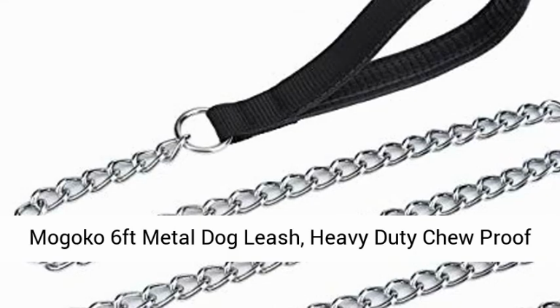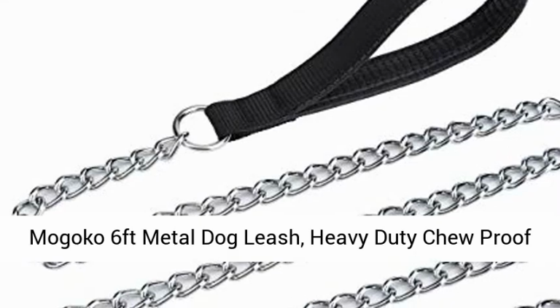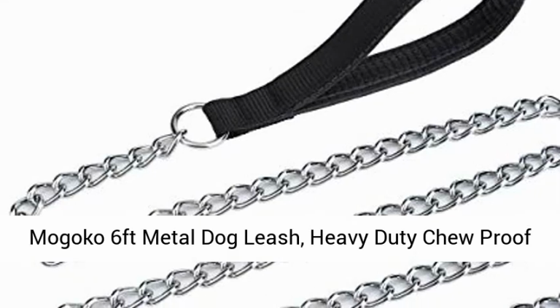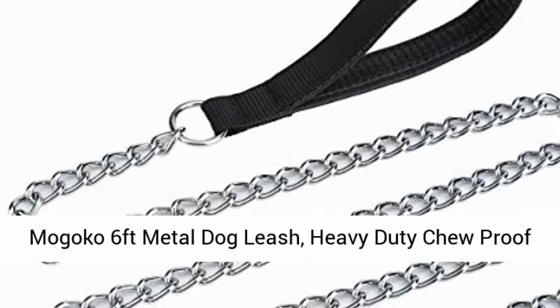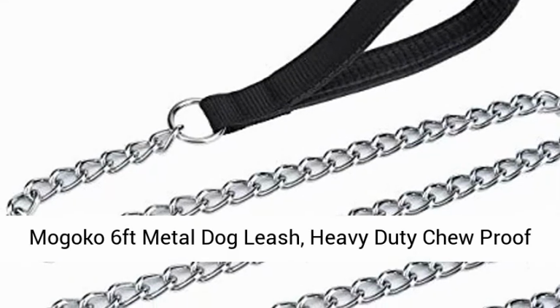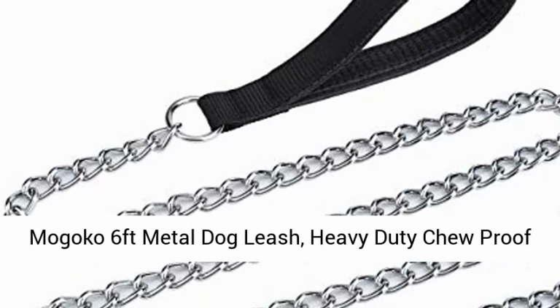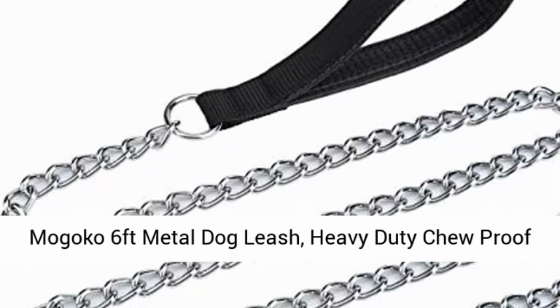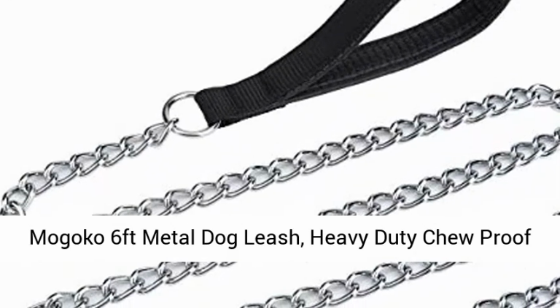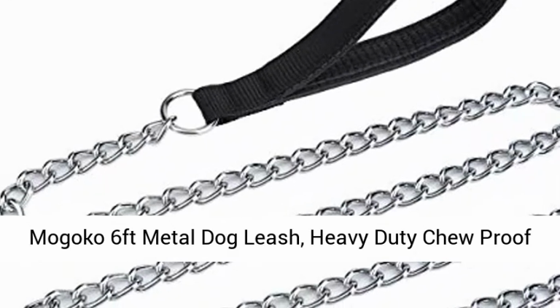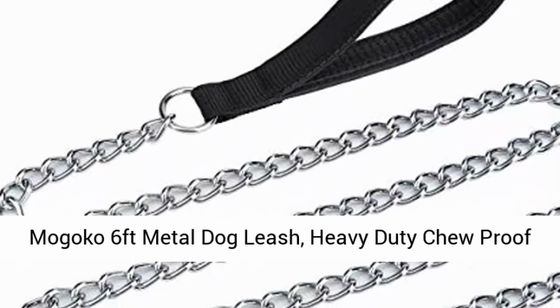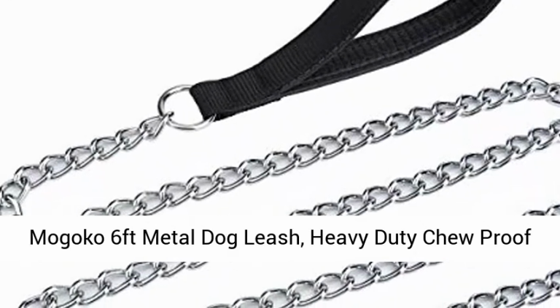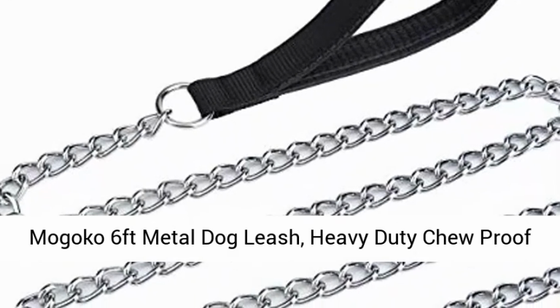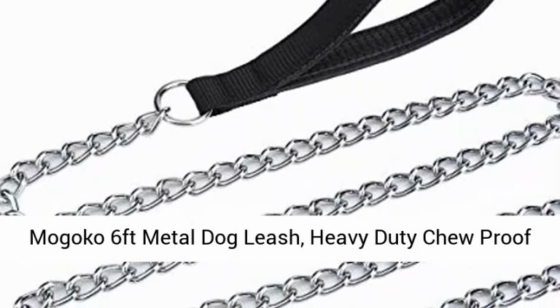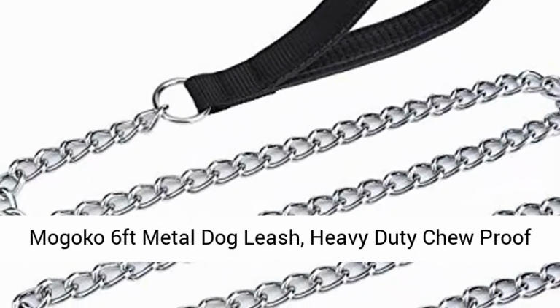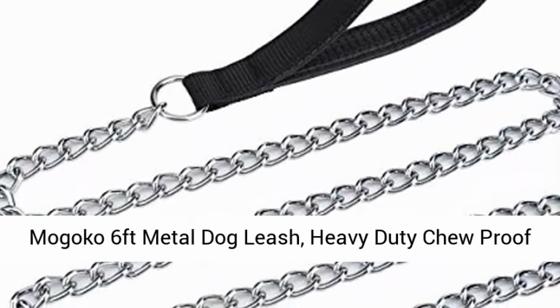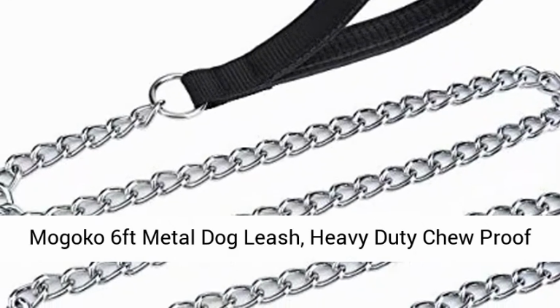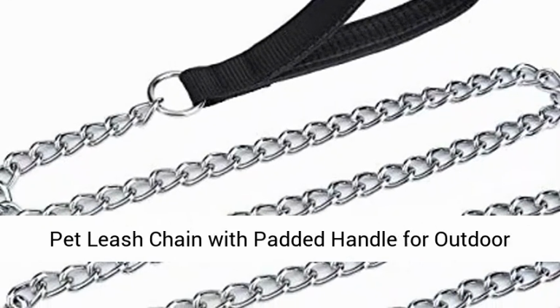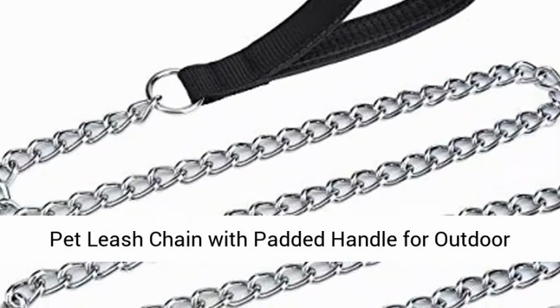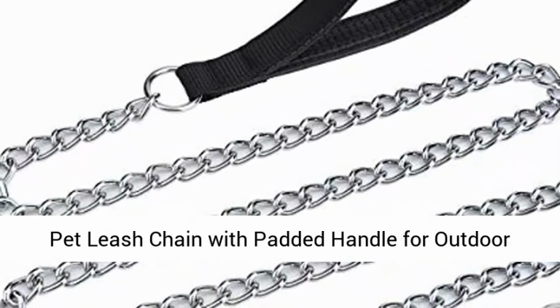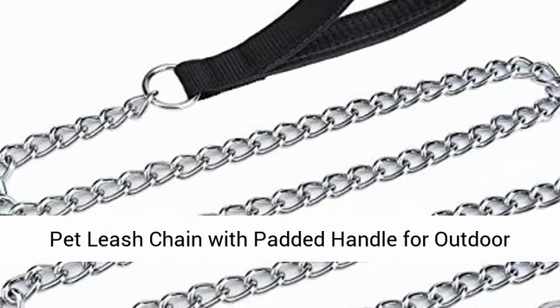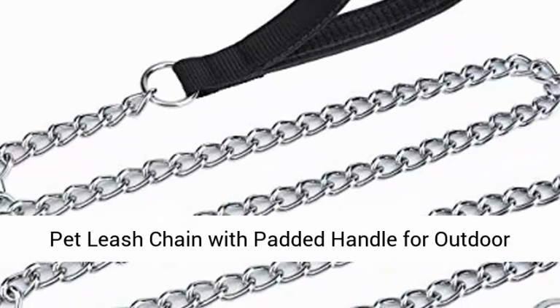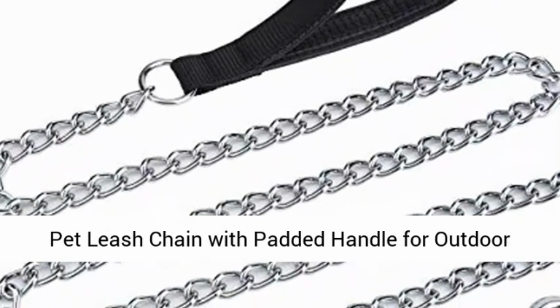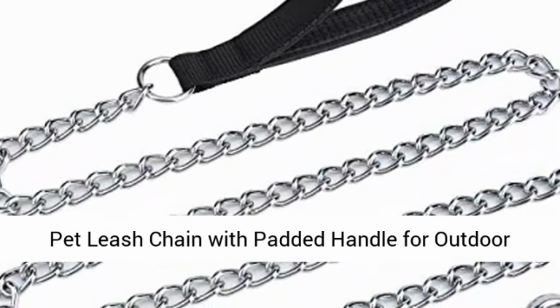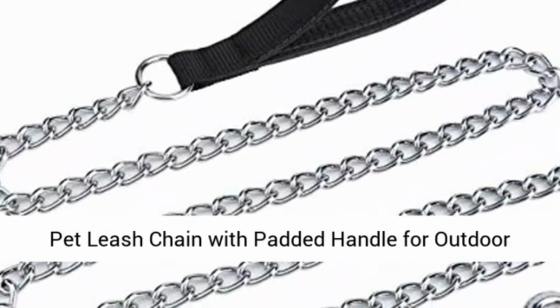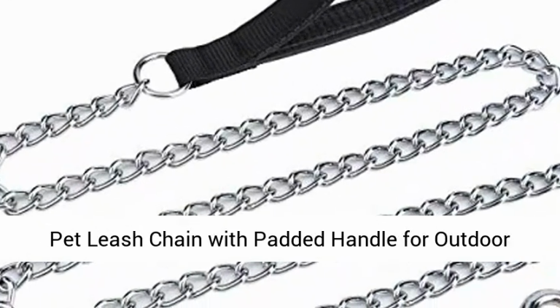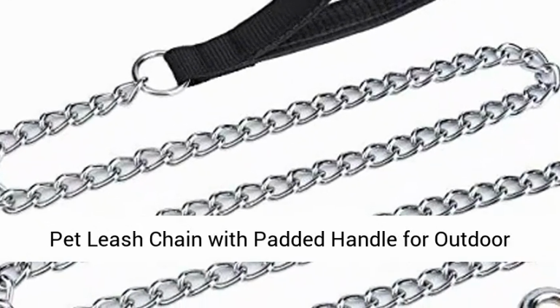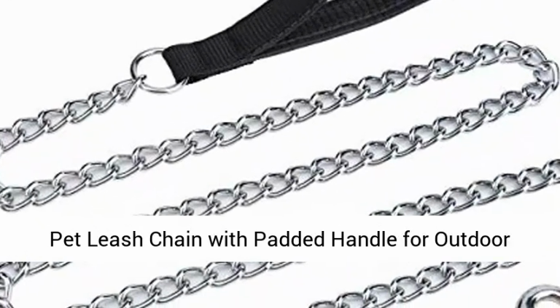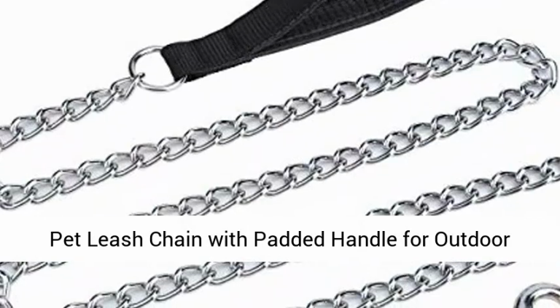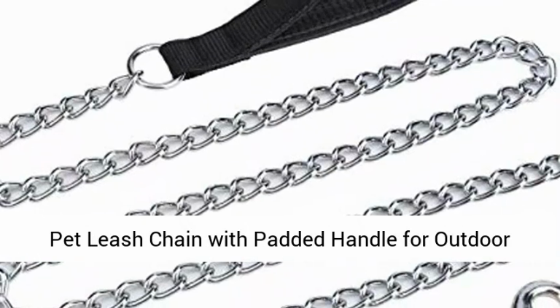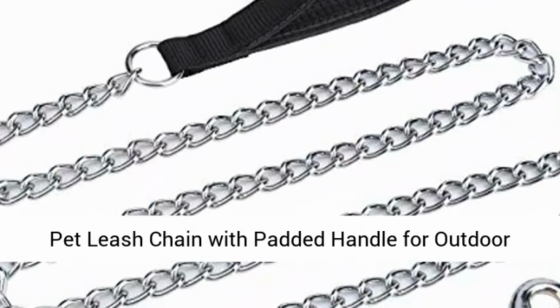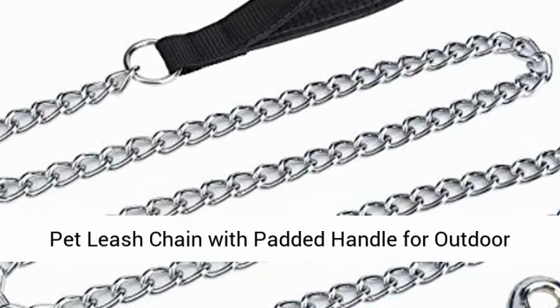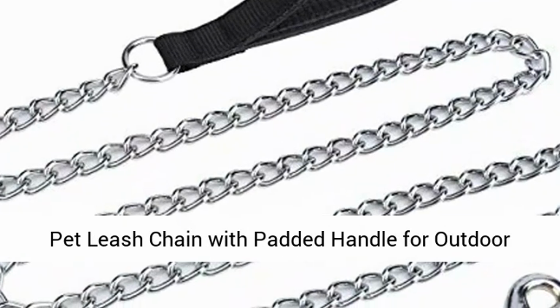Magoko 6-foot metal dog leash, heavy-duty chew-proof pet leash chain with padded handle for outdoor training.